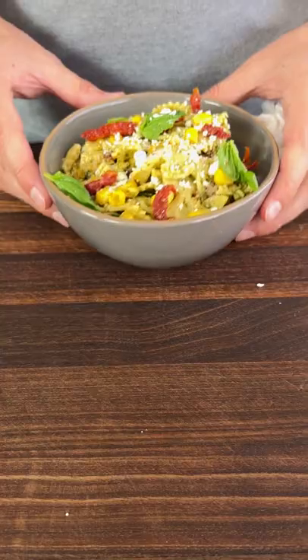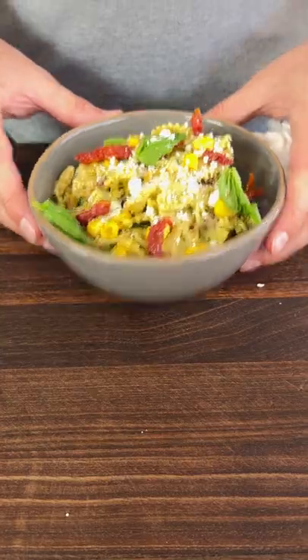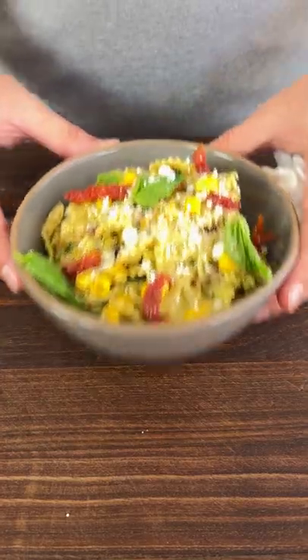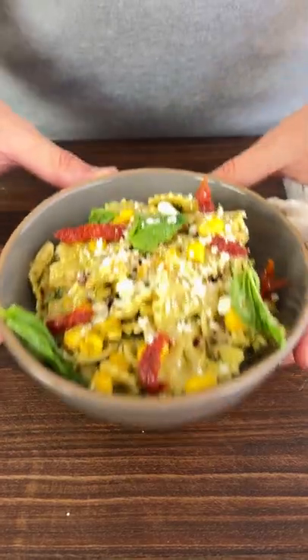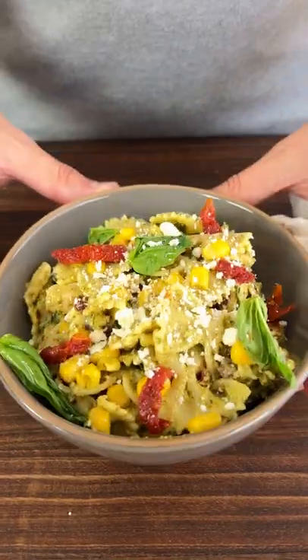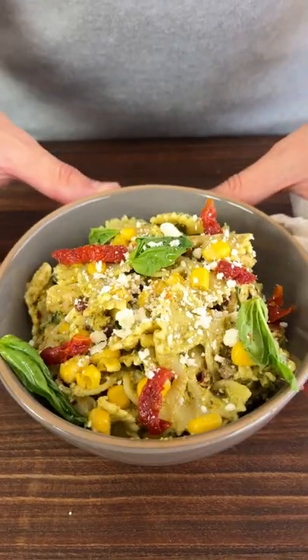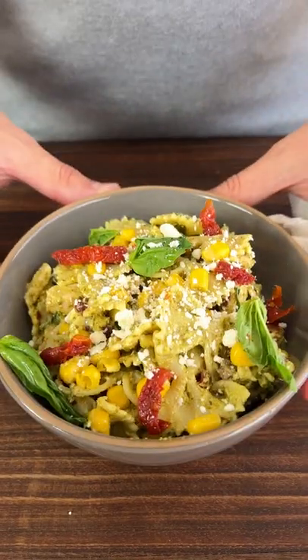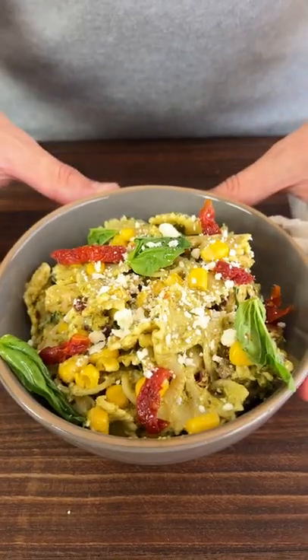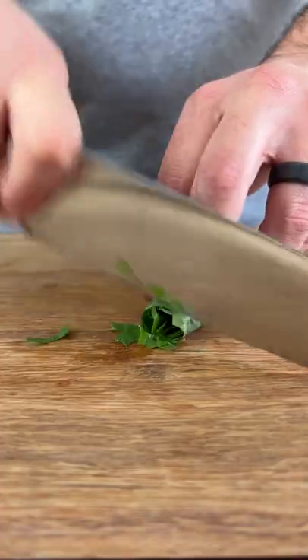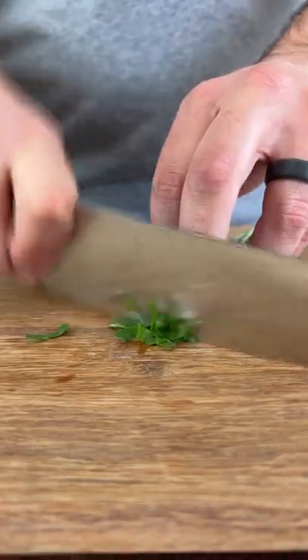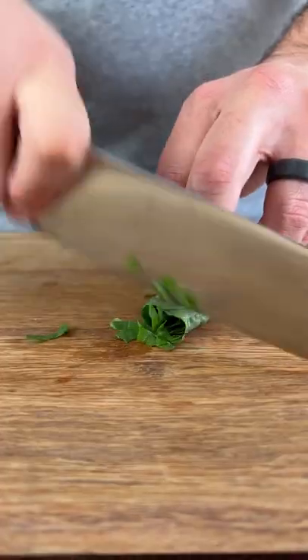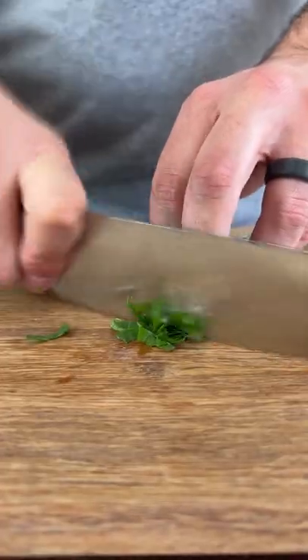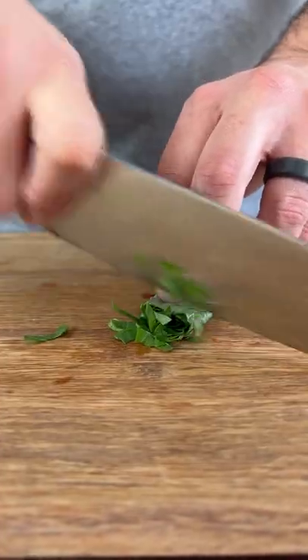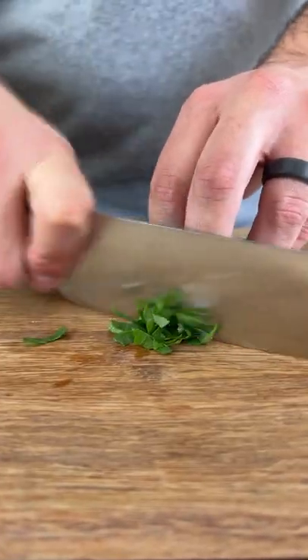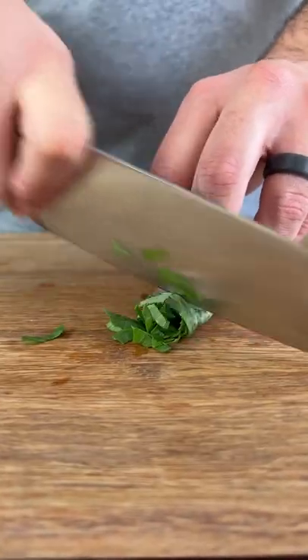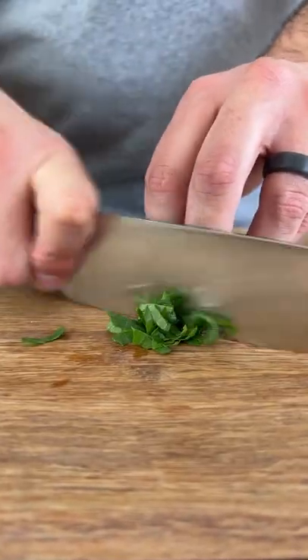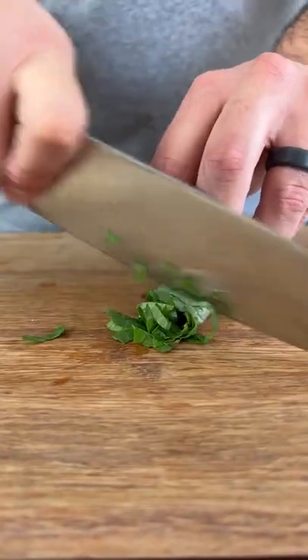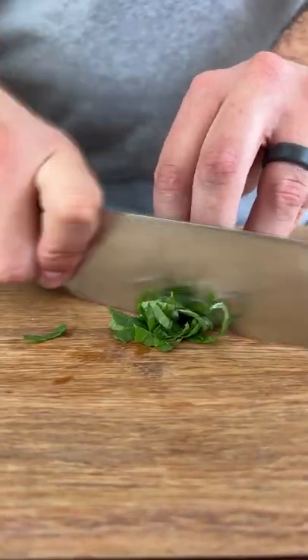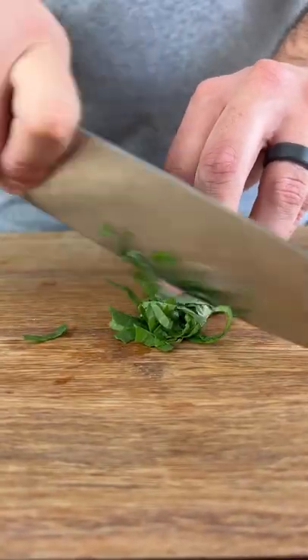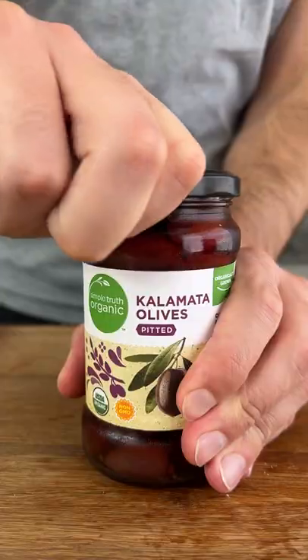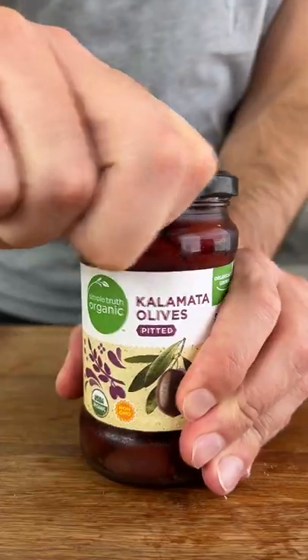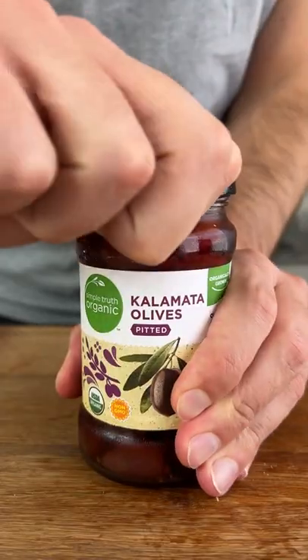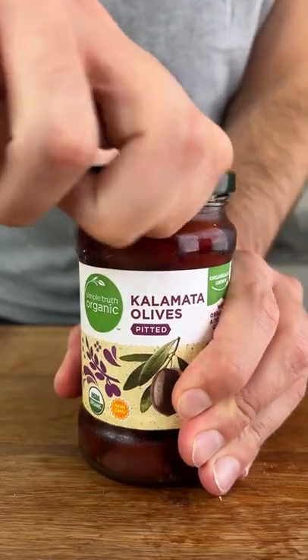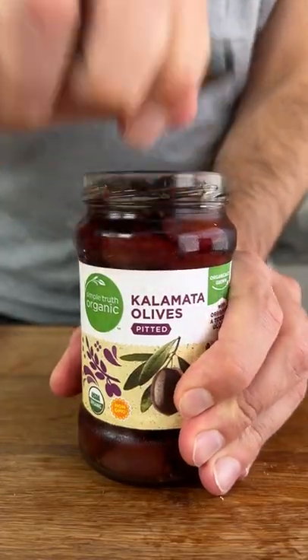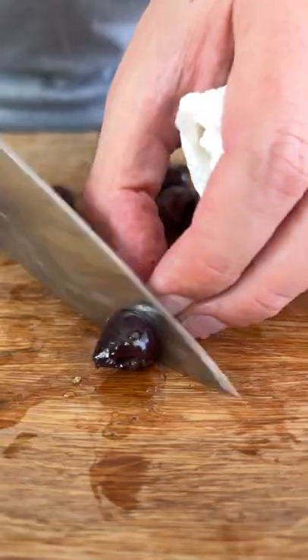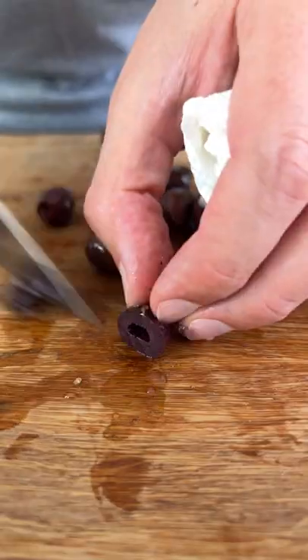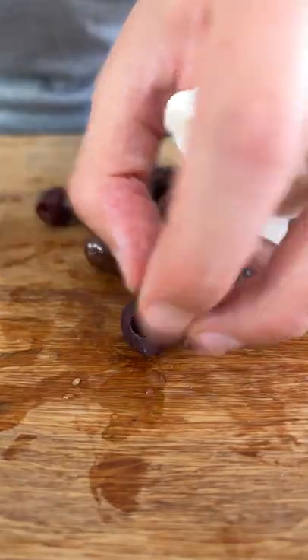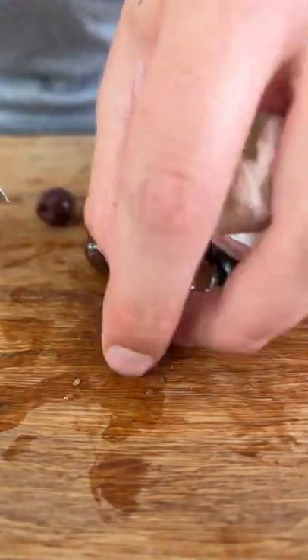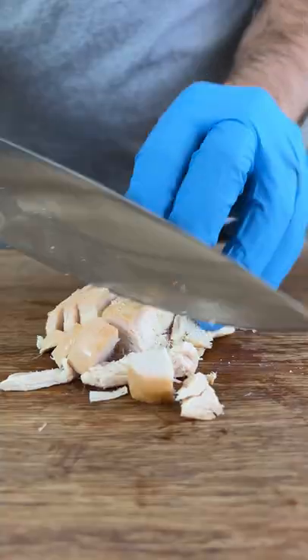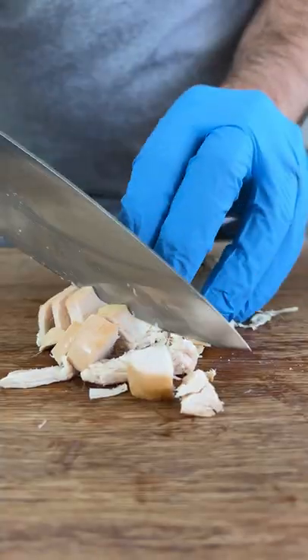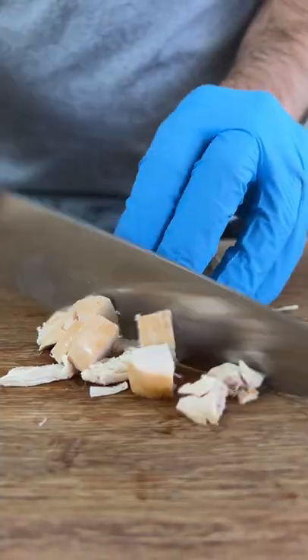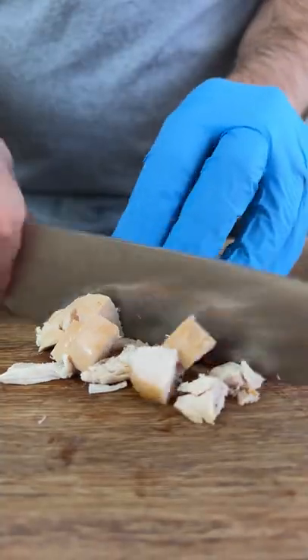Mediterranean style summer salad. We start by dicing our basil, kalamata olives, and chicken breast.